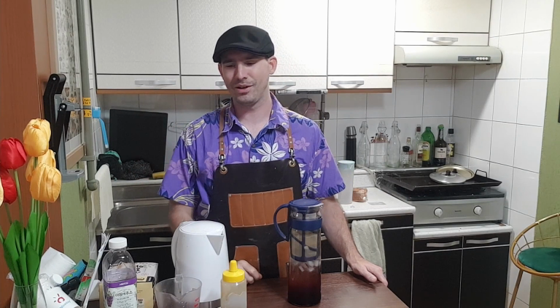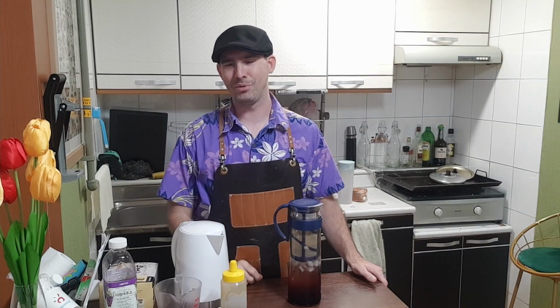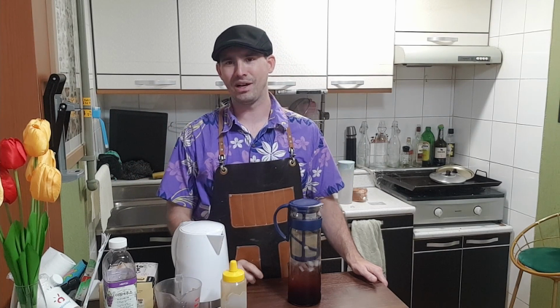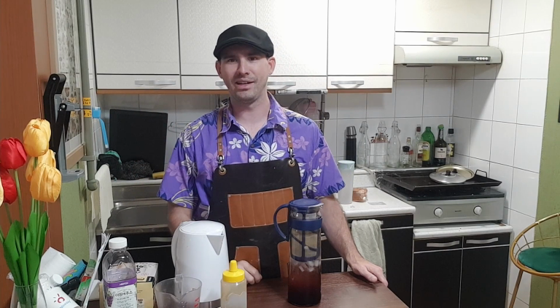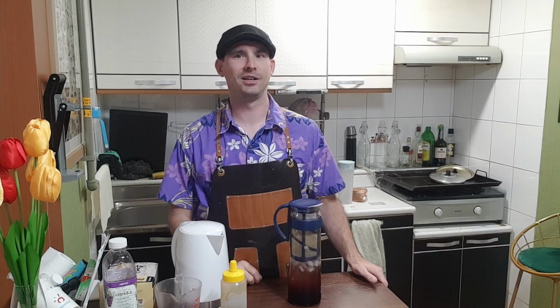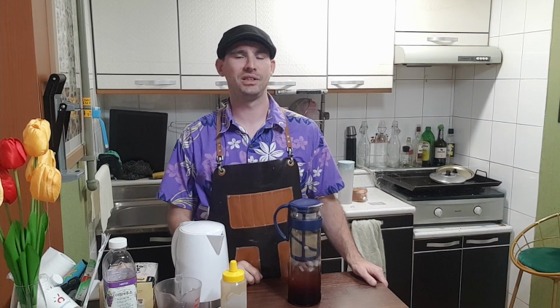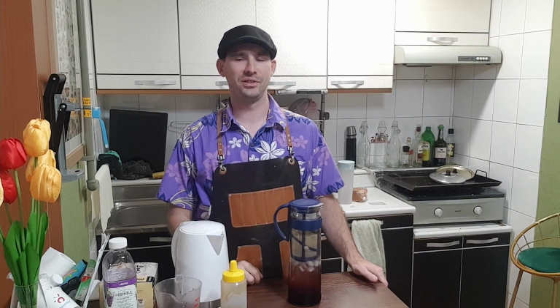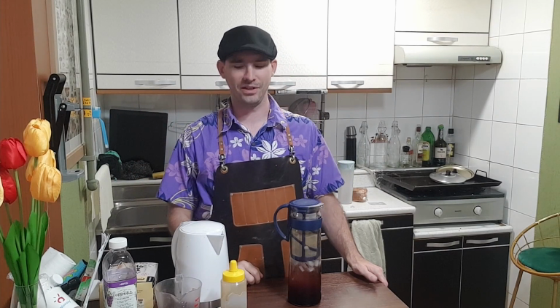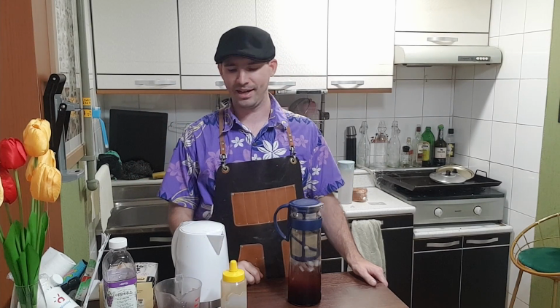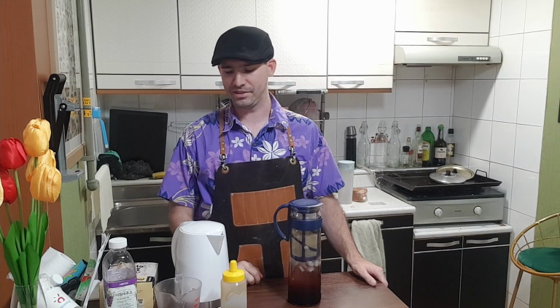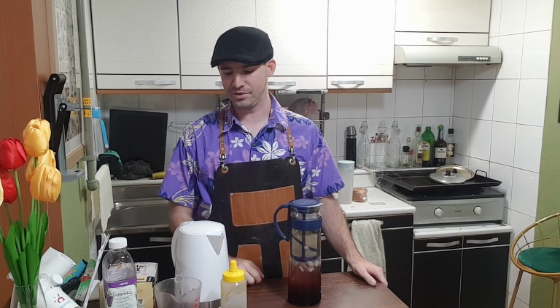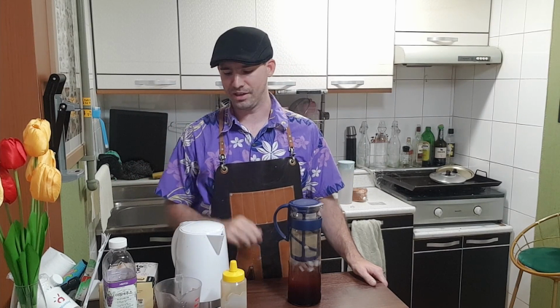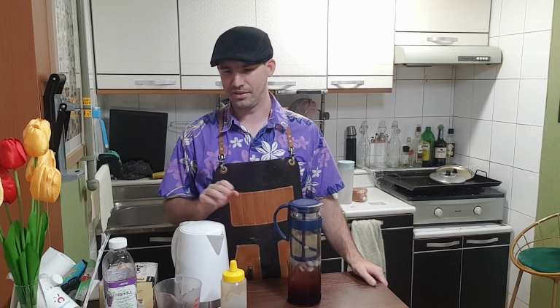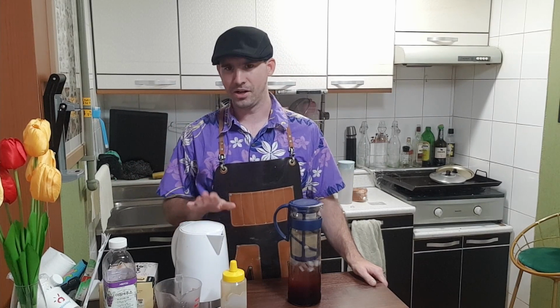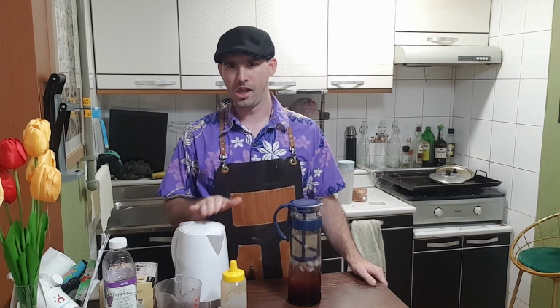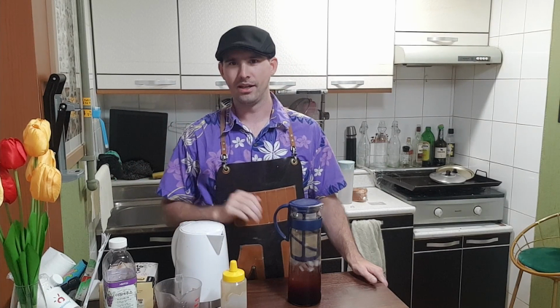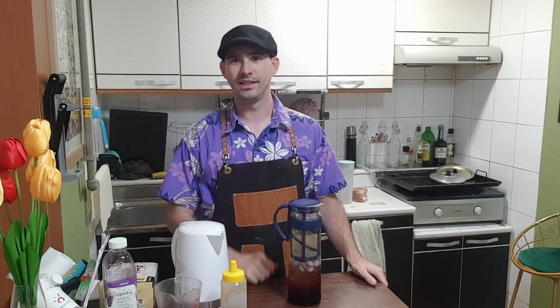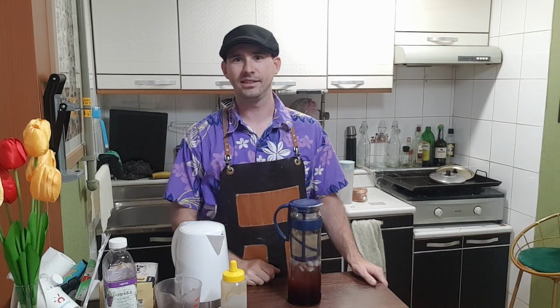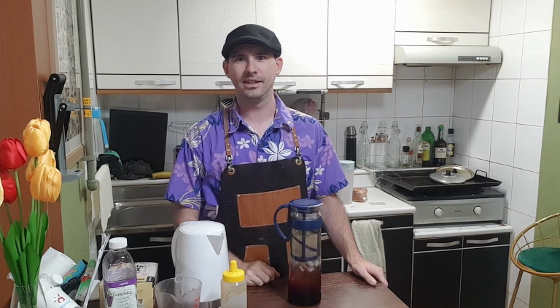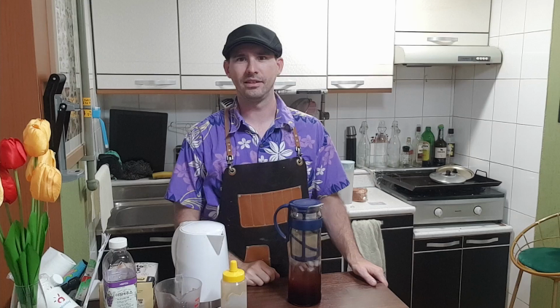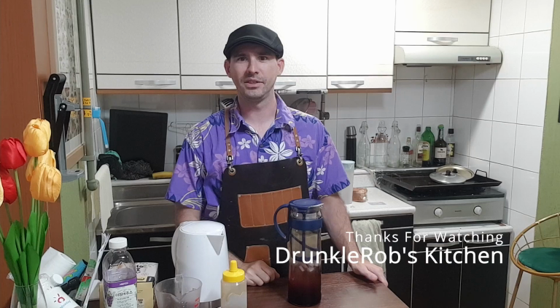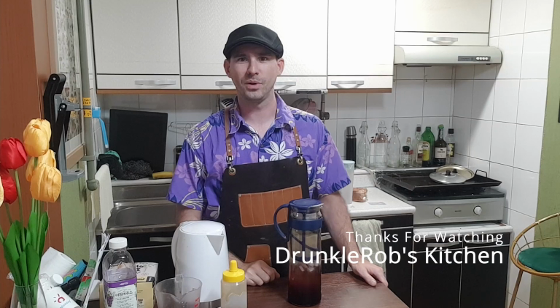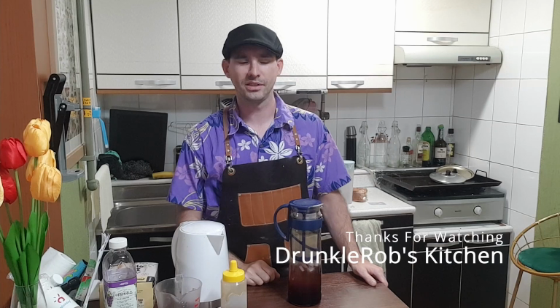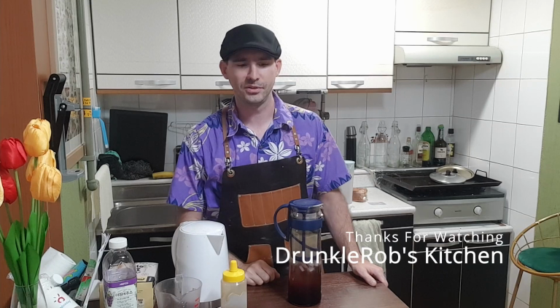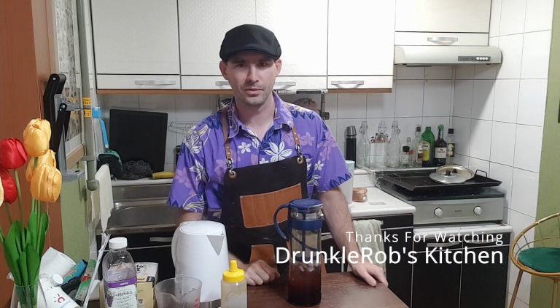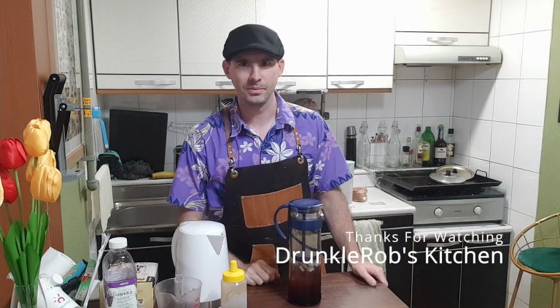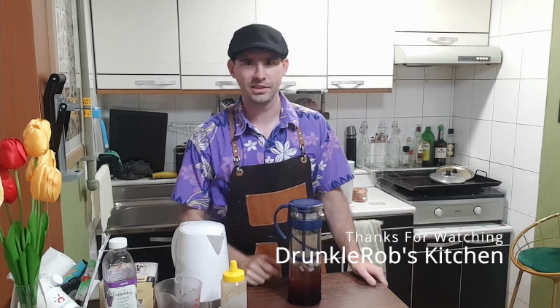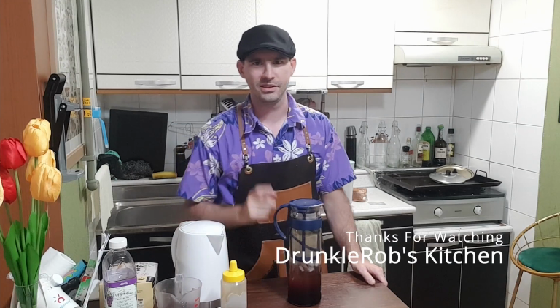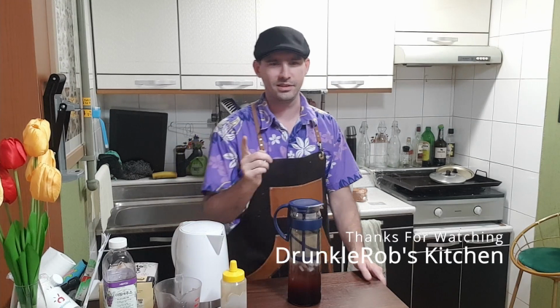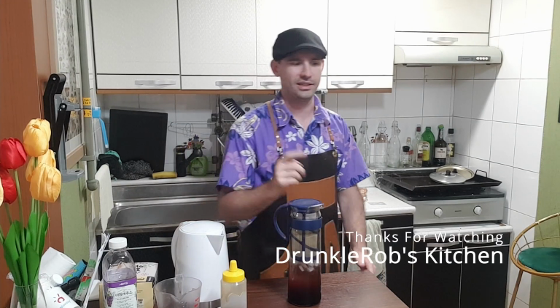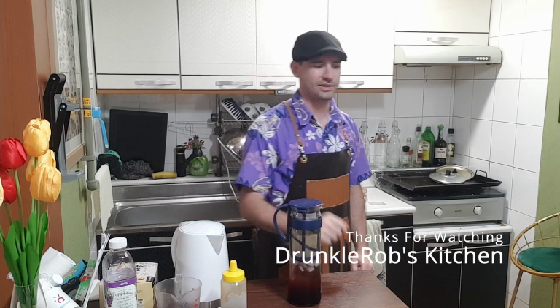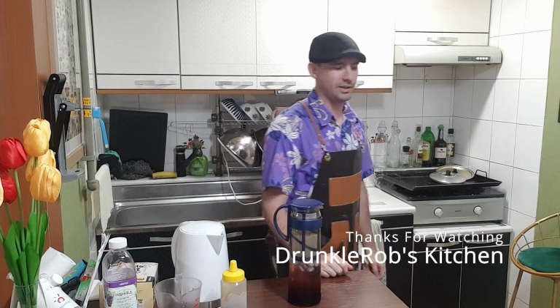And there you have it — grape burdock tea with a touch of honey, to help everything flow out of your body and help get your uric acid score down. That's it. Thanks for watching Drunkle Rob's Kitchen — see you next time.